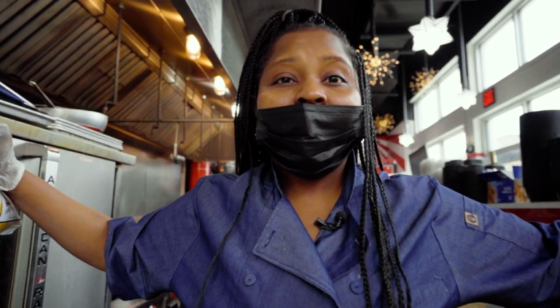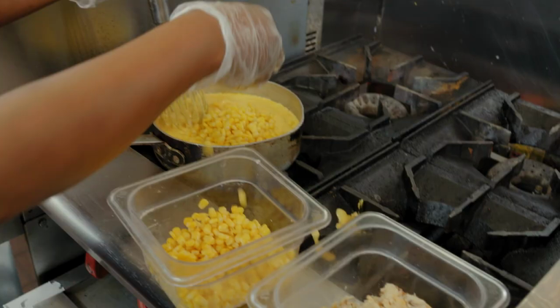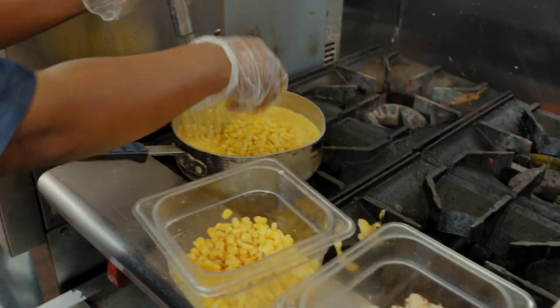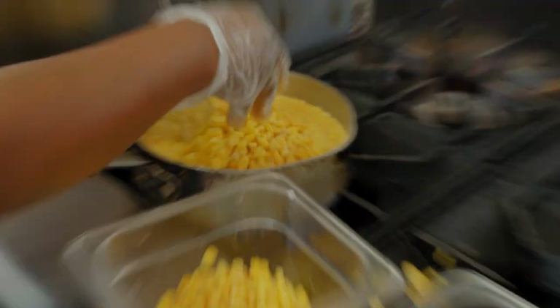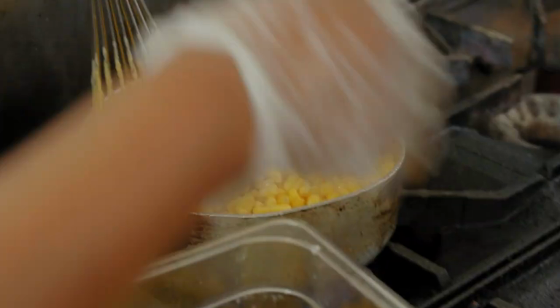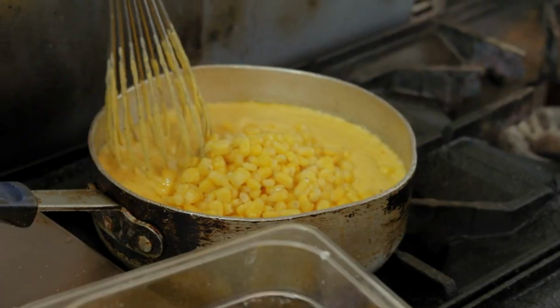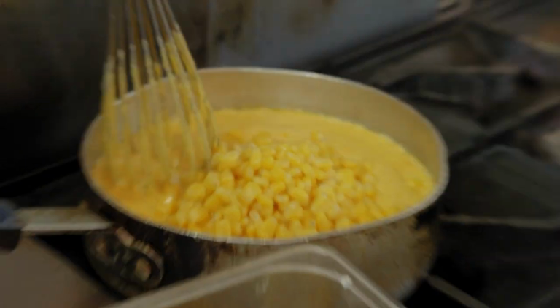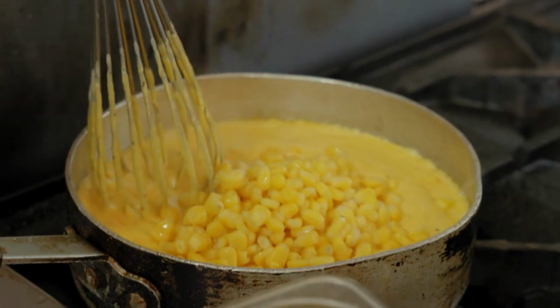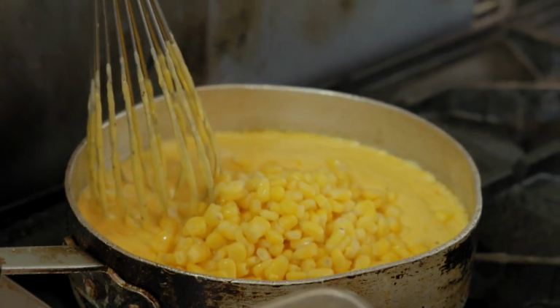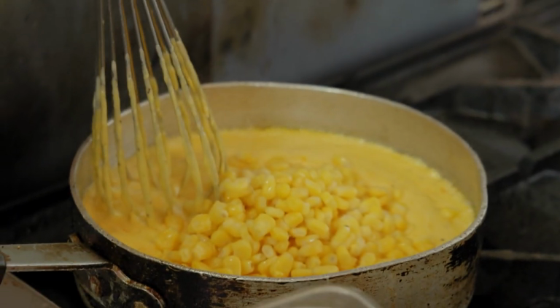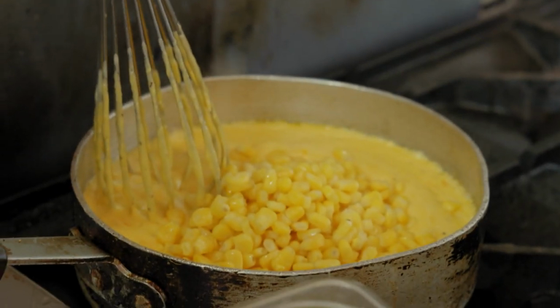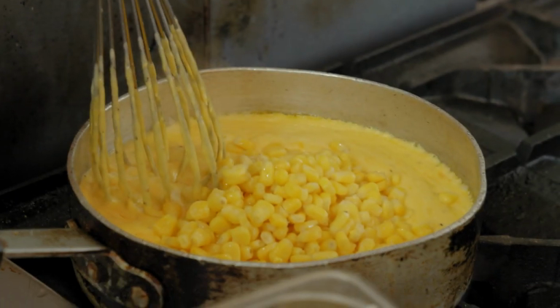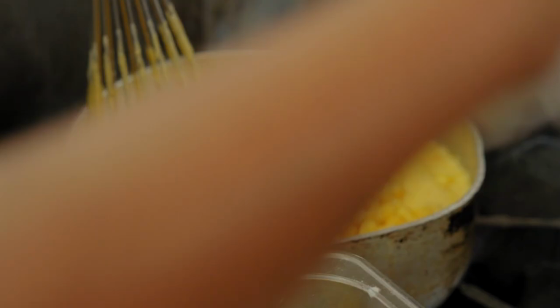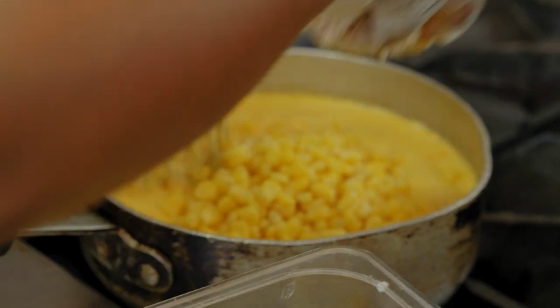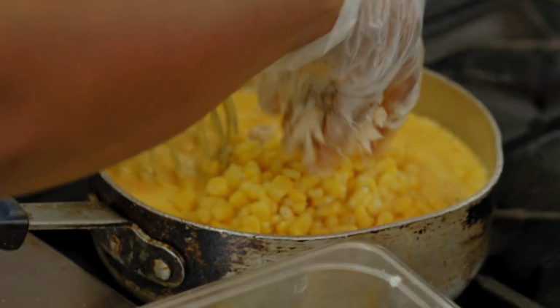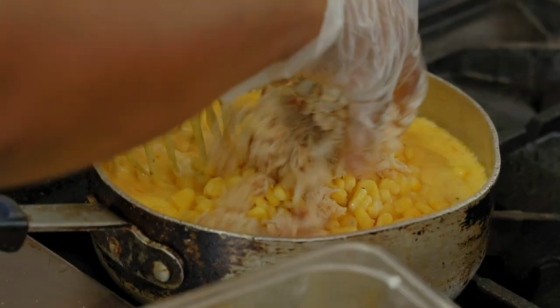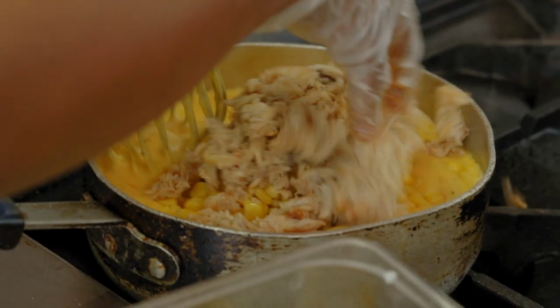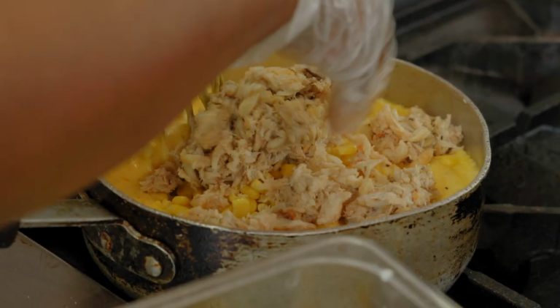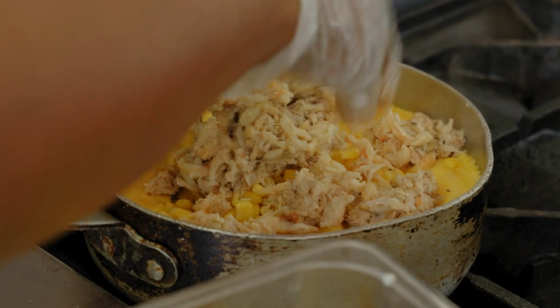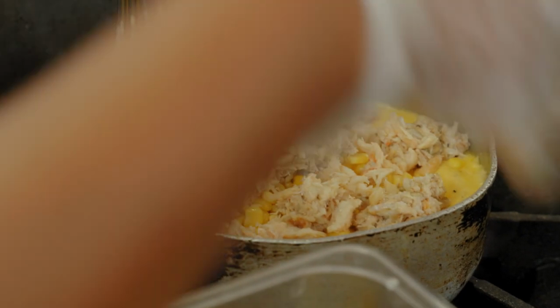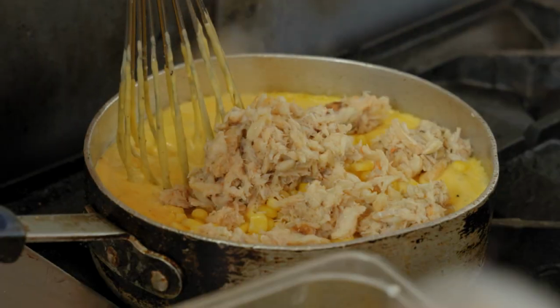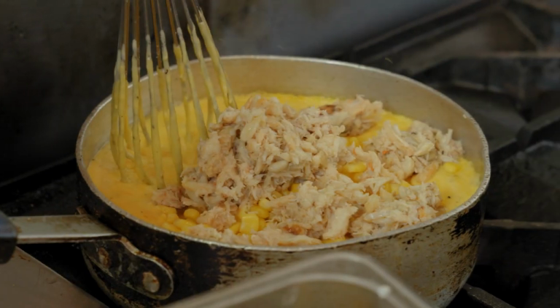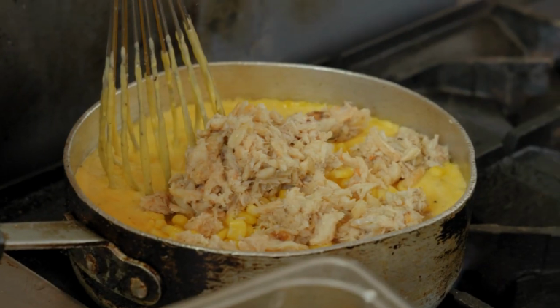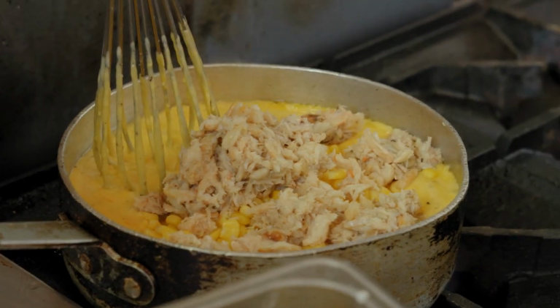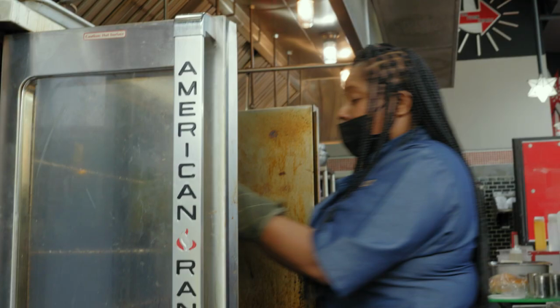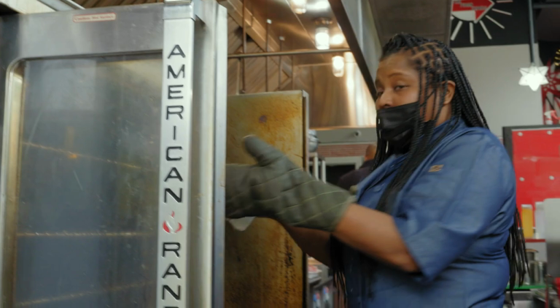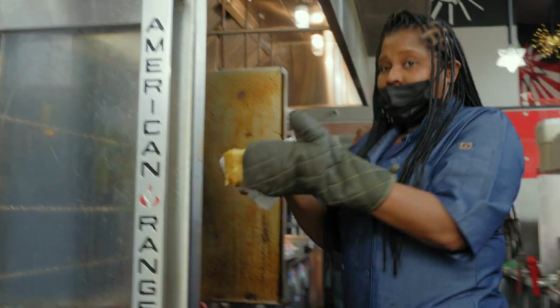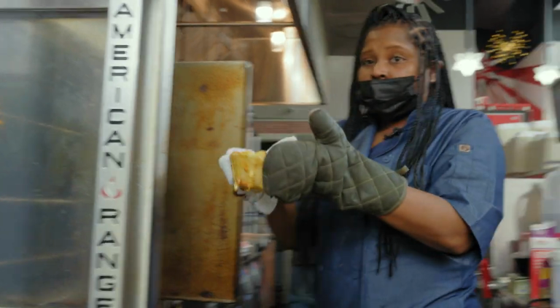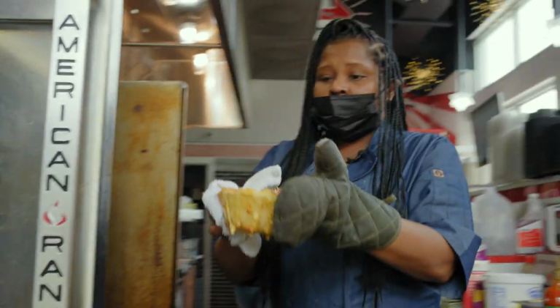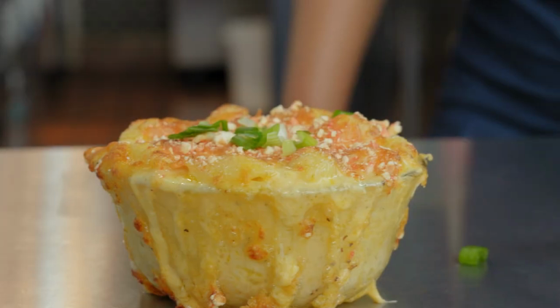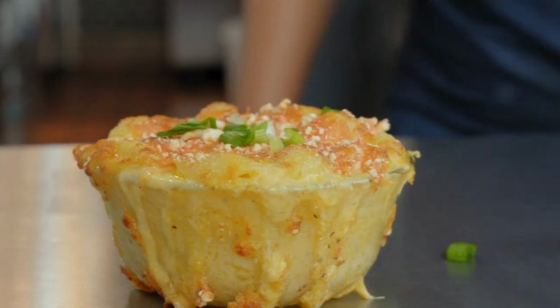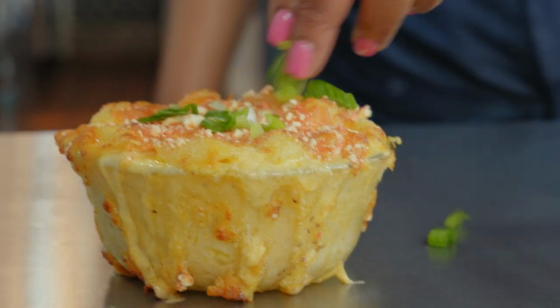Two cups of corn is going inside, and this is about a pound of Krabby. Our mac and cheese is ready.